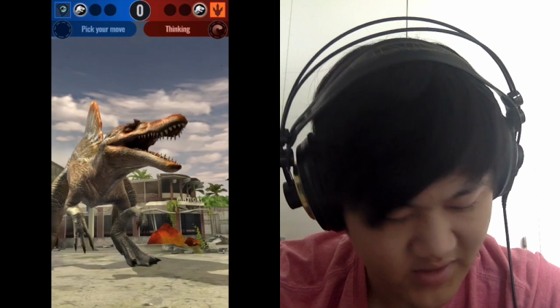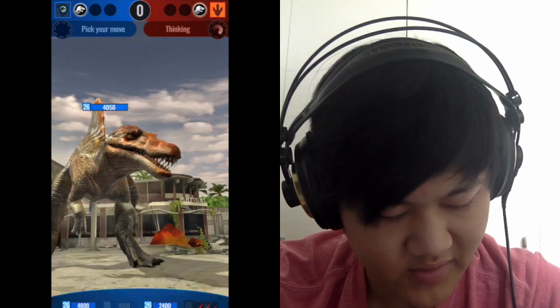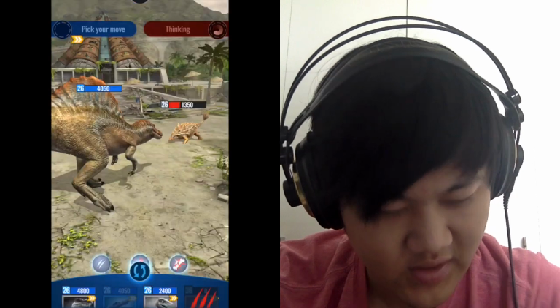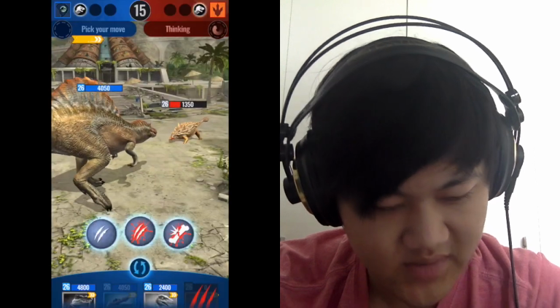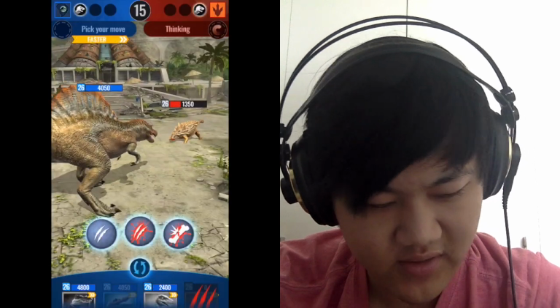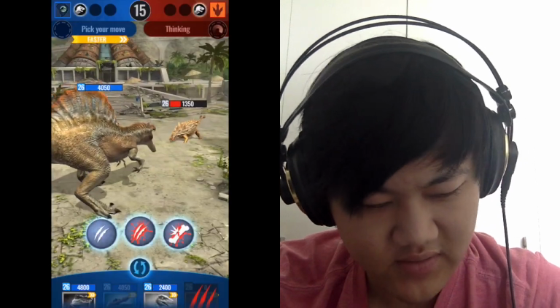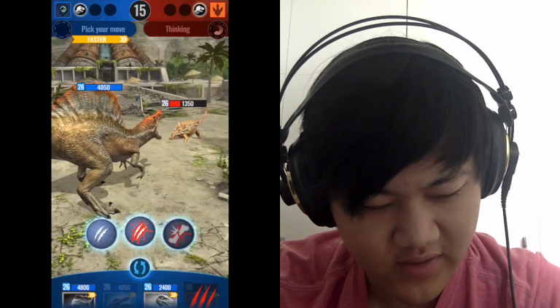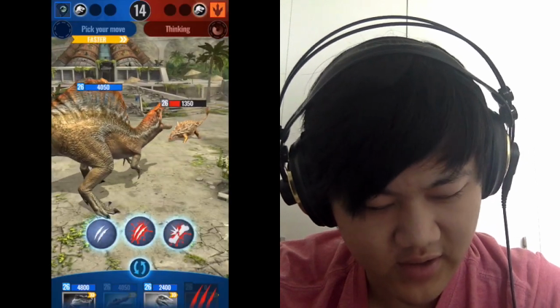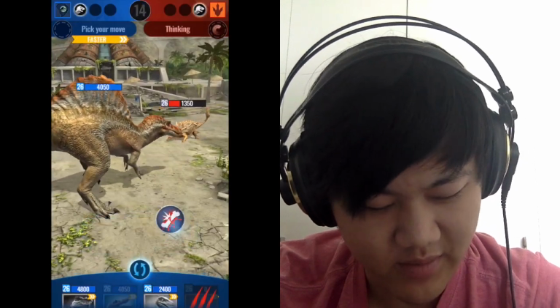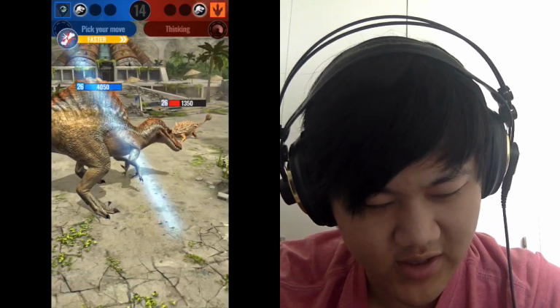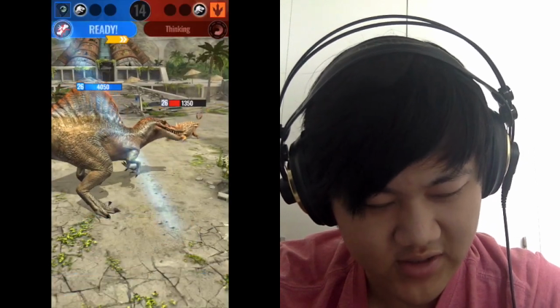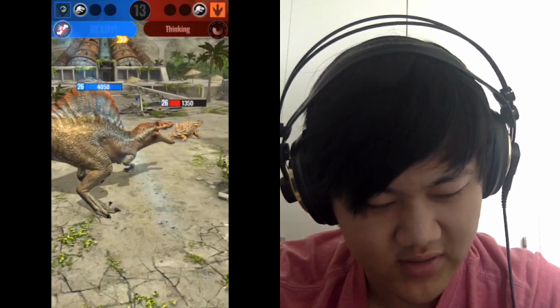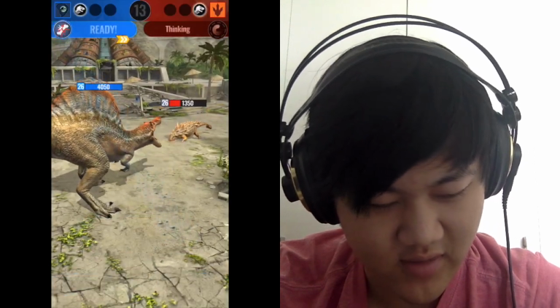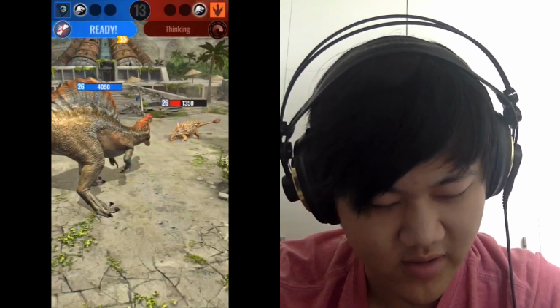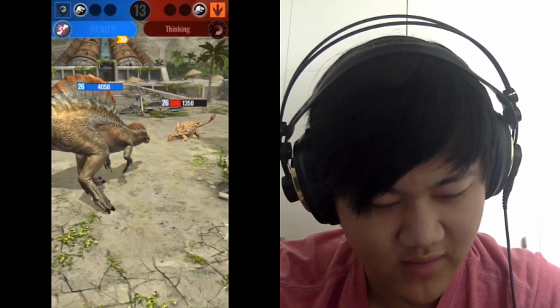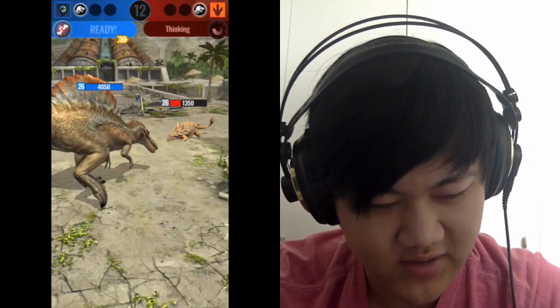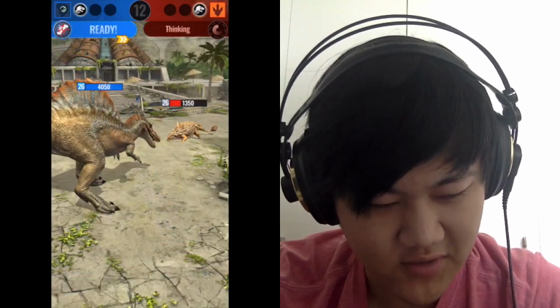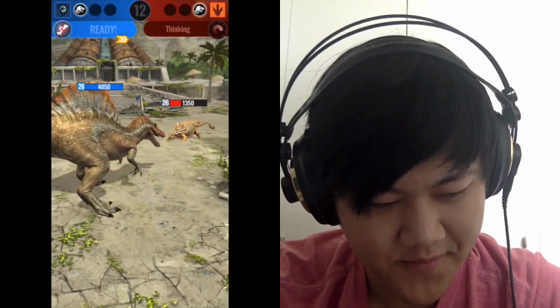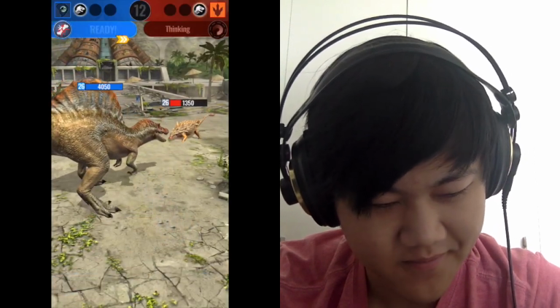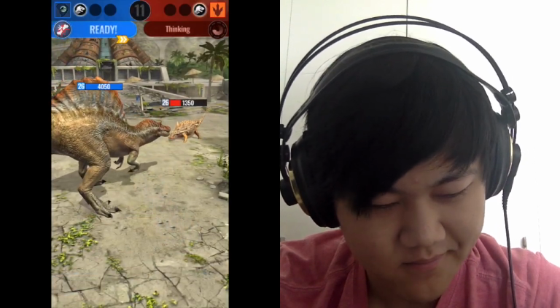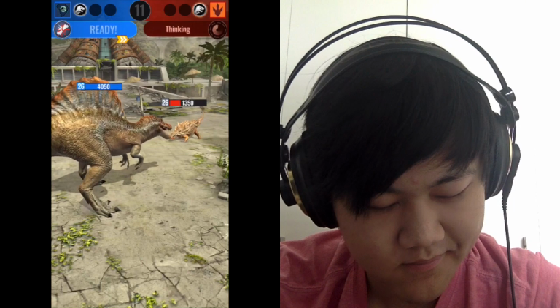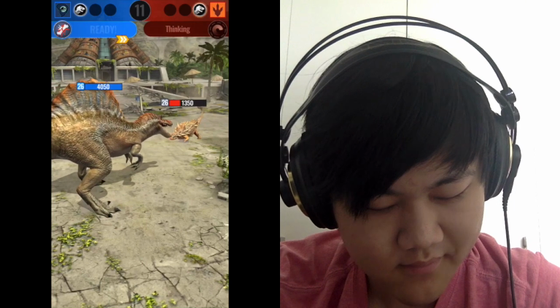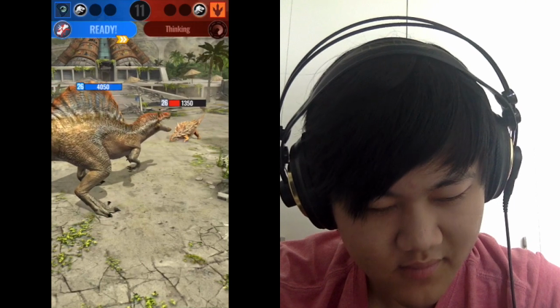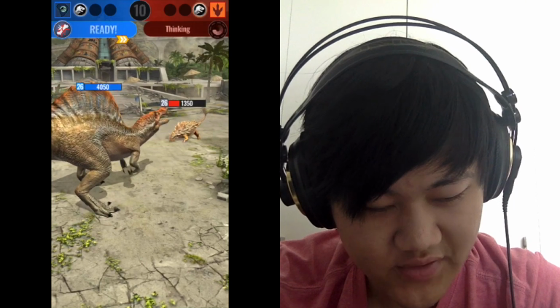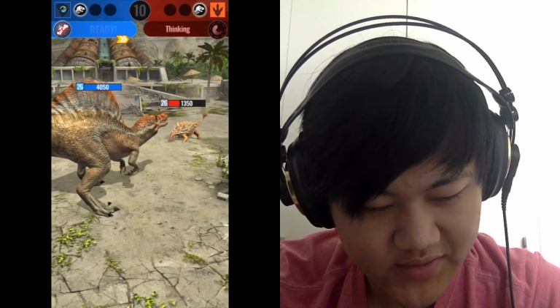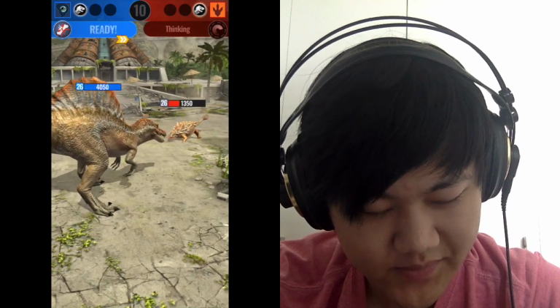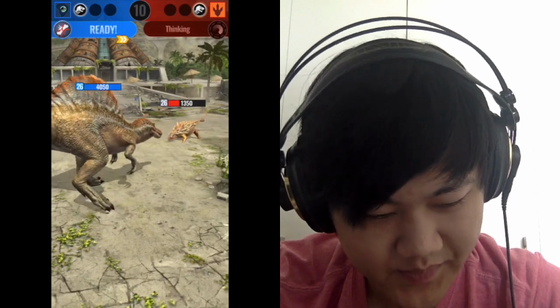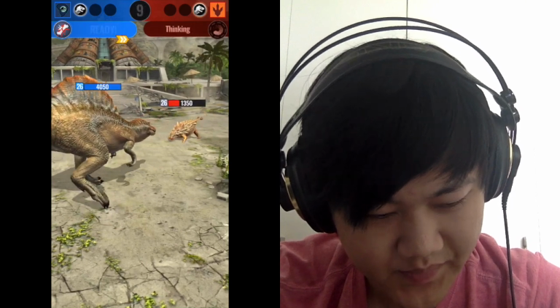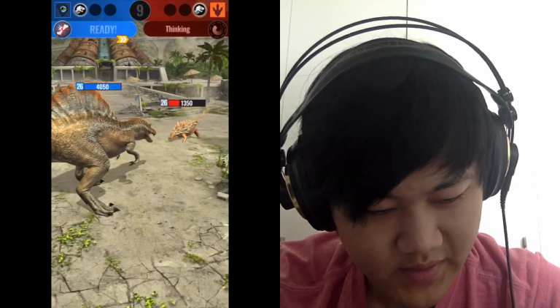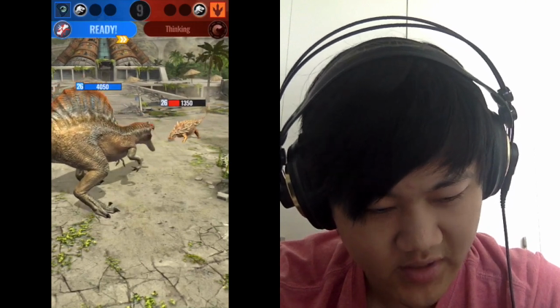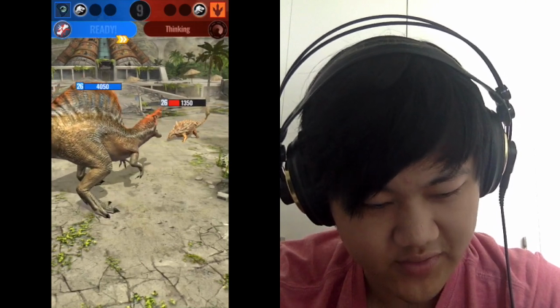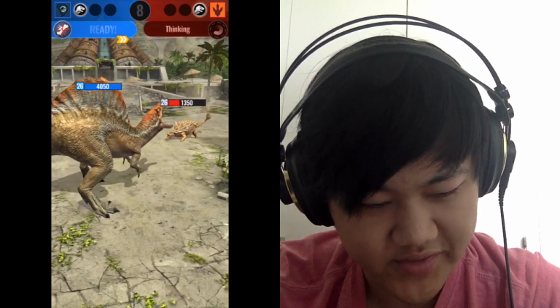Let's go Spino. Spino's bleed actually goes through armor, by the way, if you guys don't know — so that's cool. But not through shields.